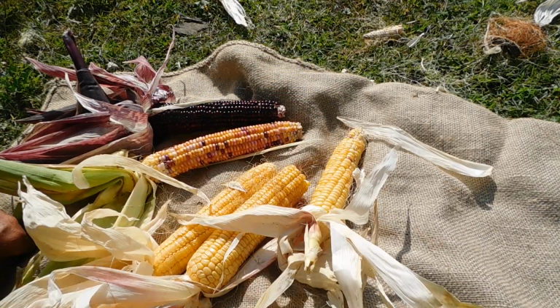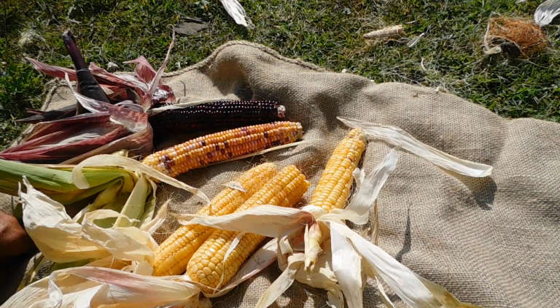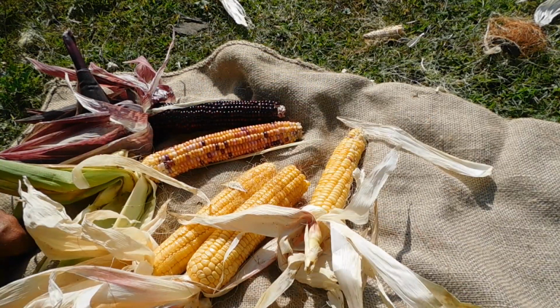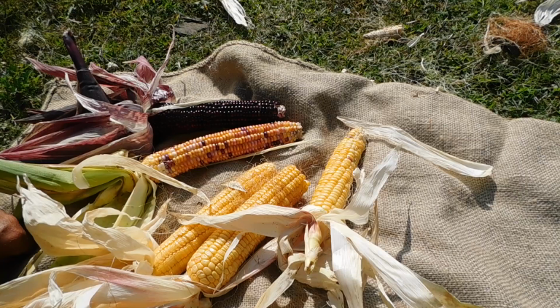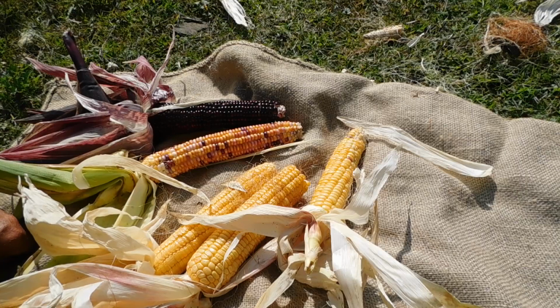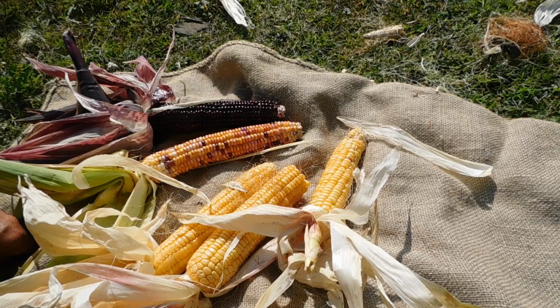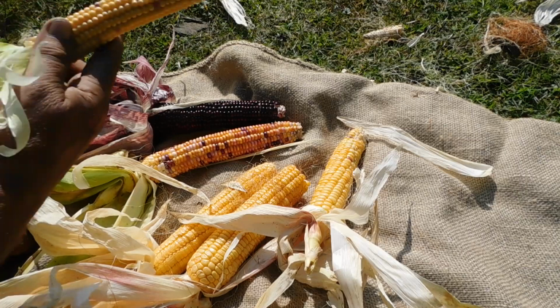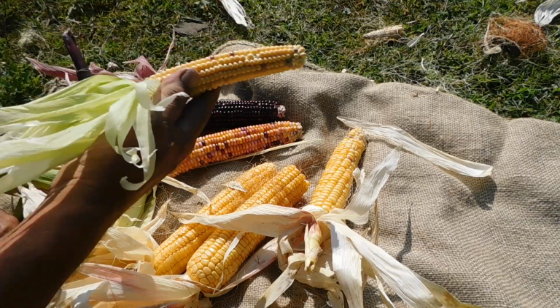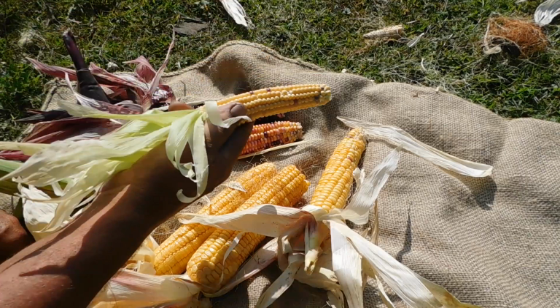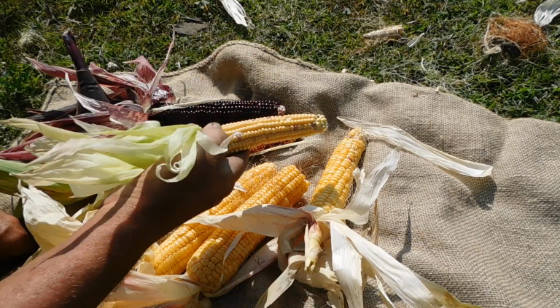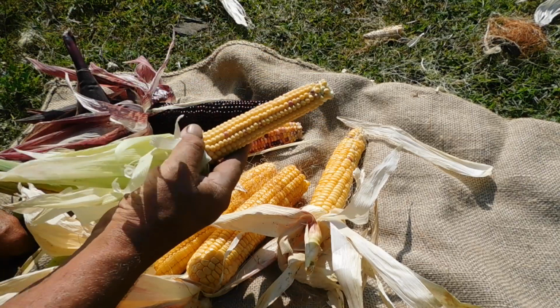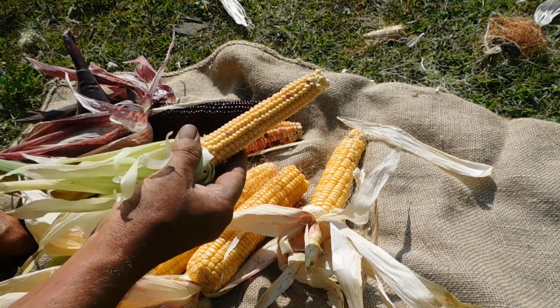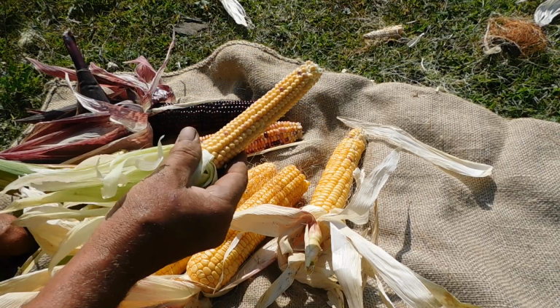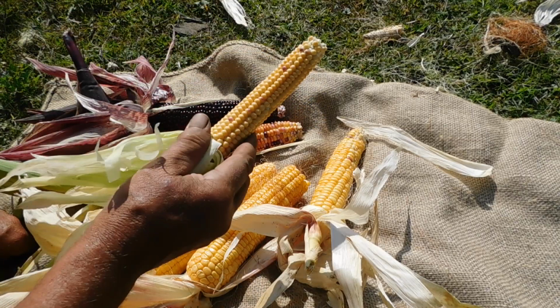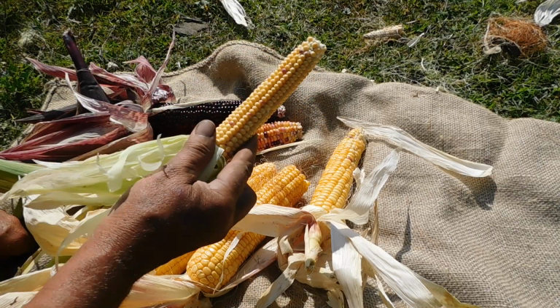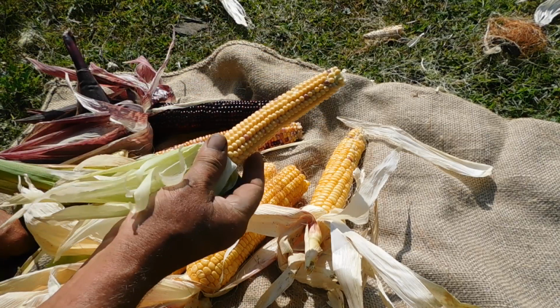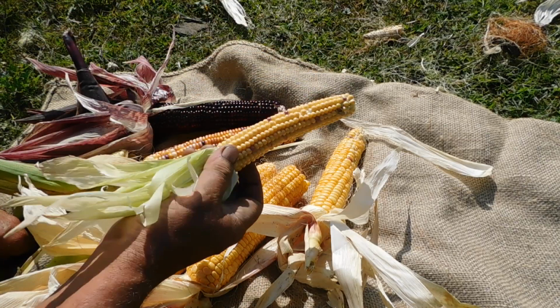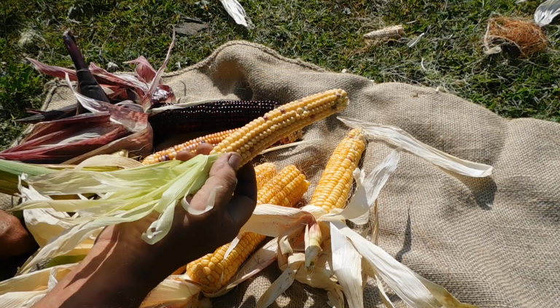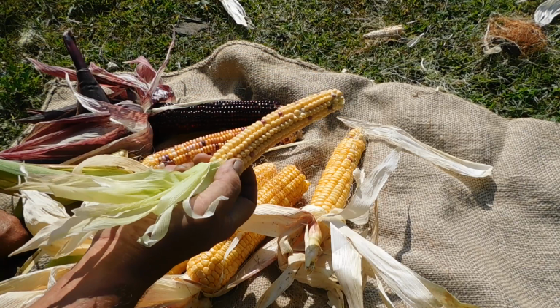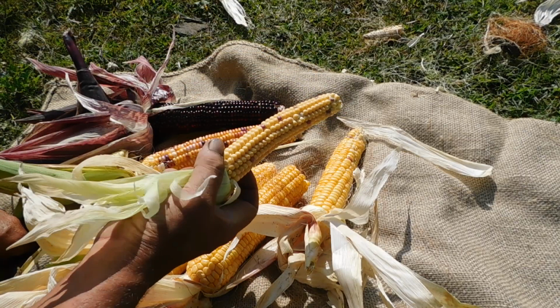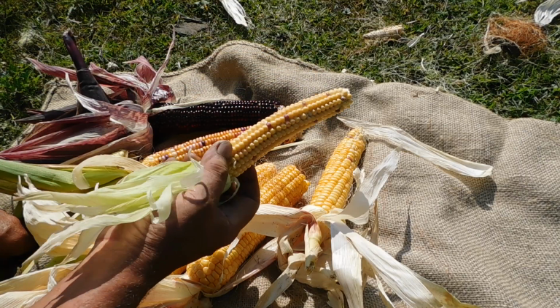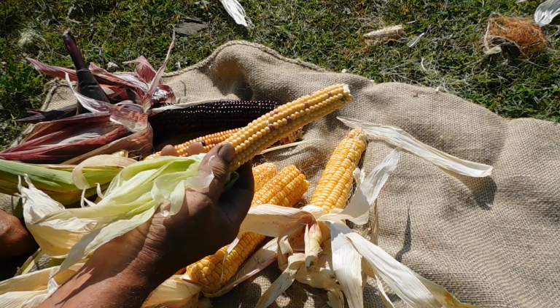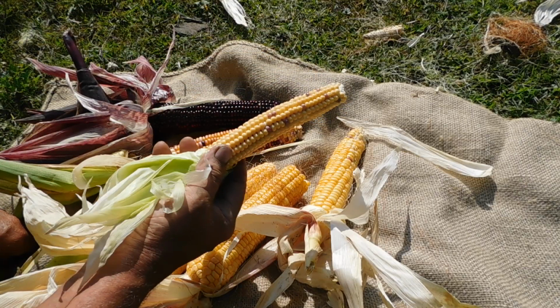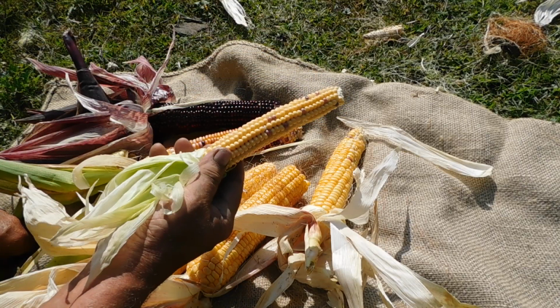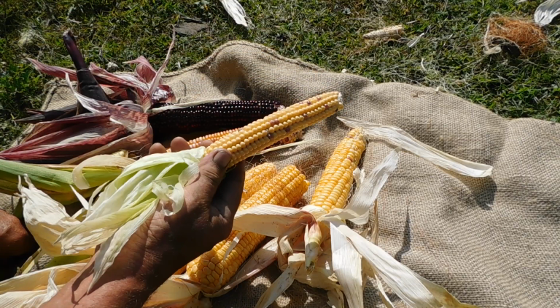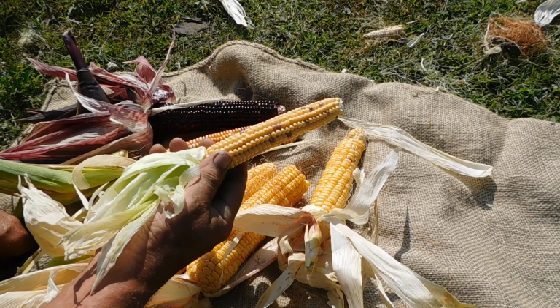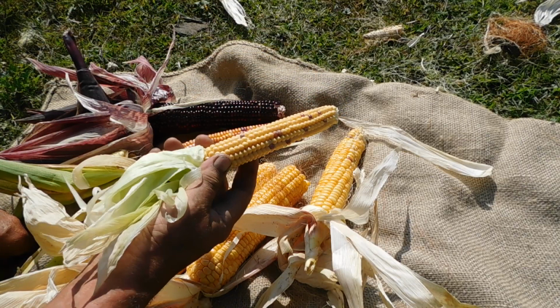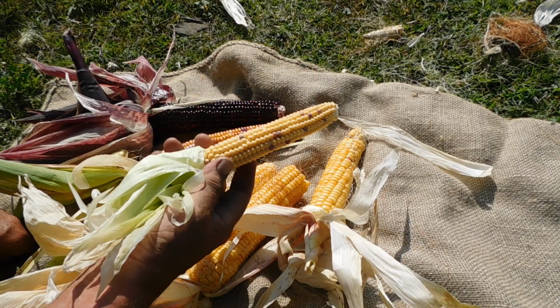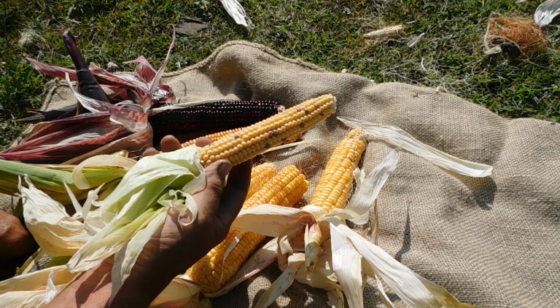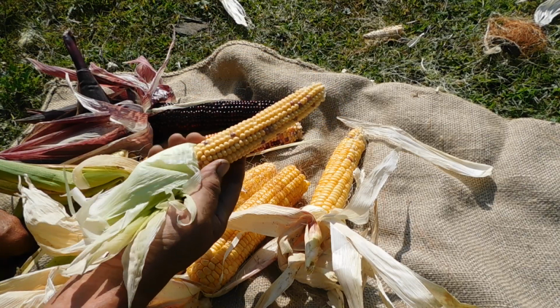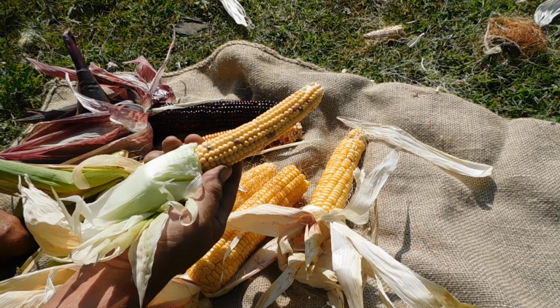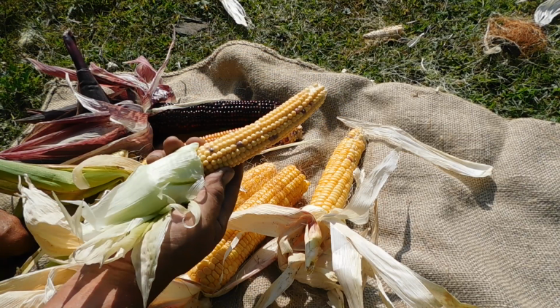But this is the popcorn. That's got quite a few colored kernels in it.